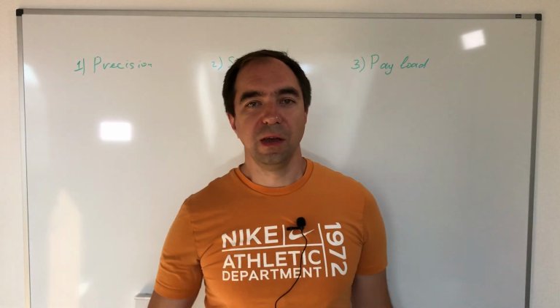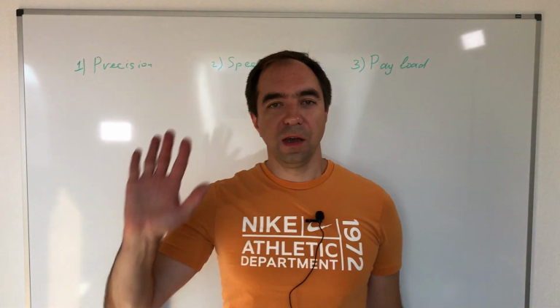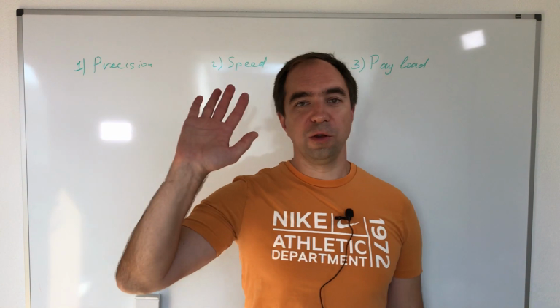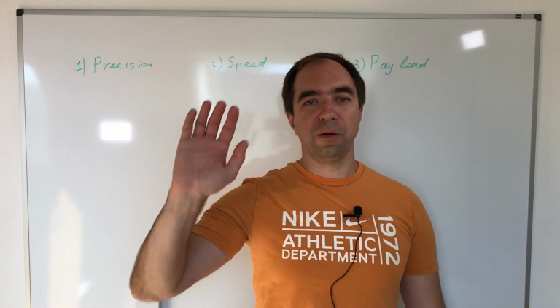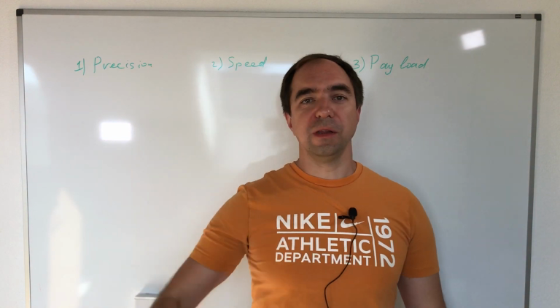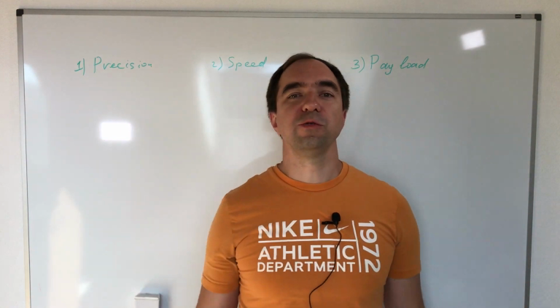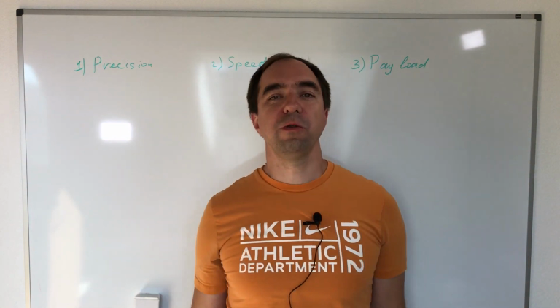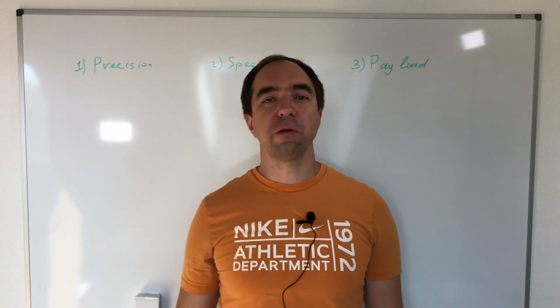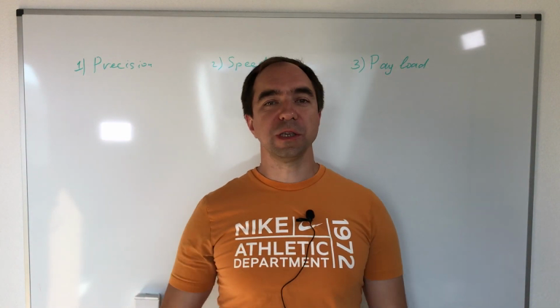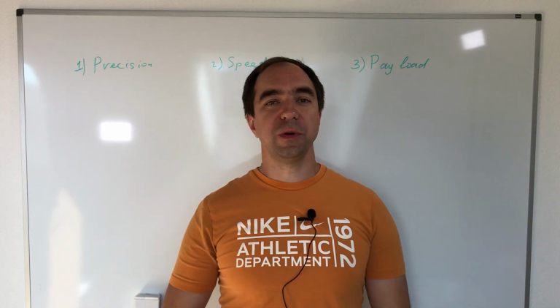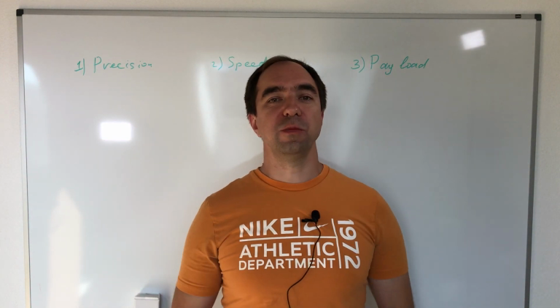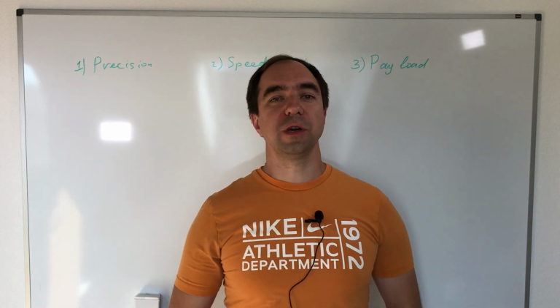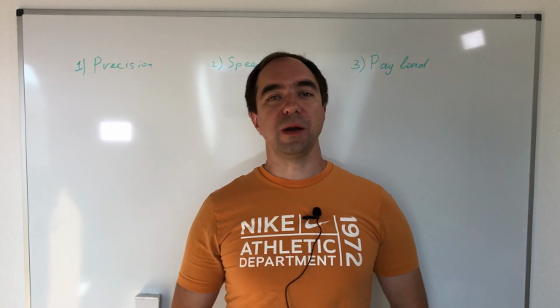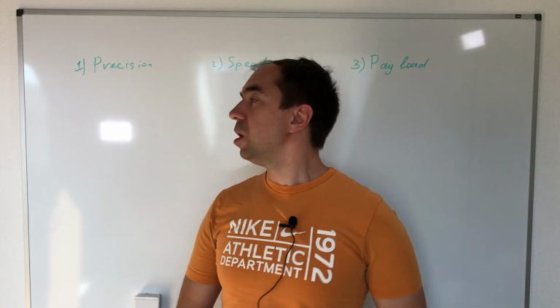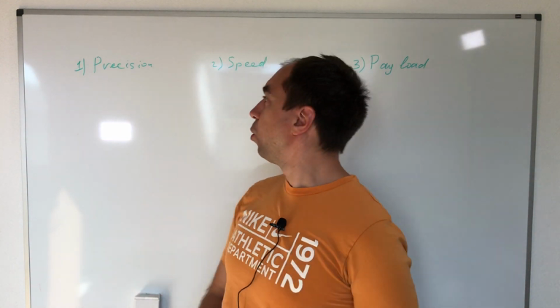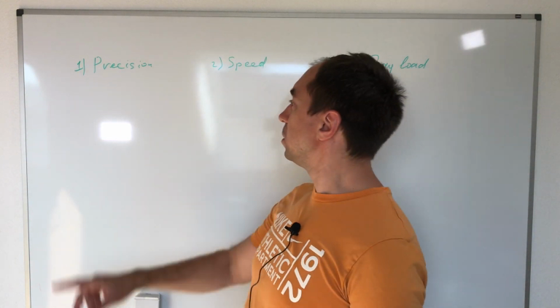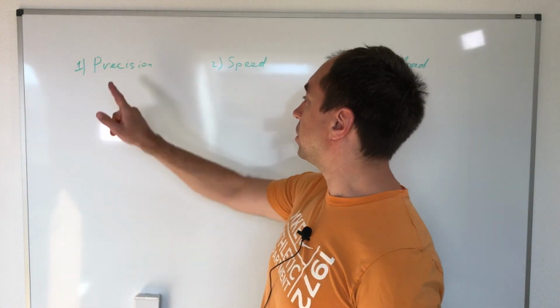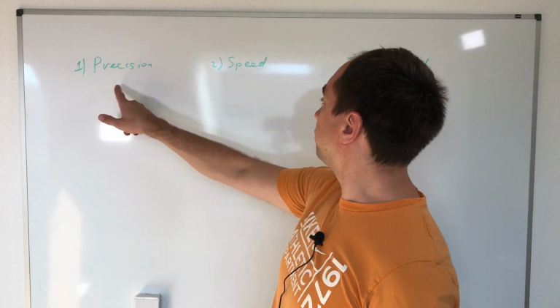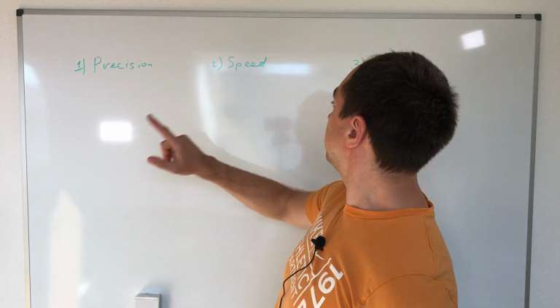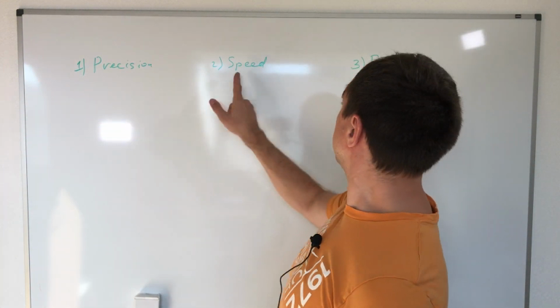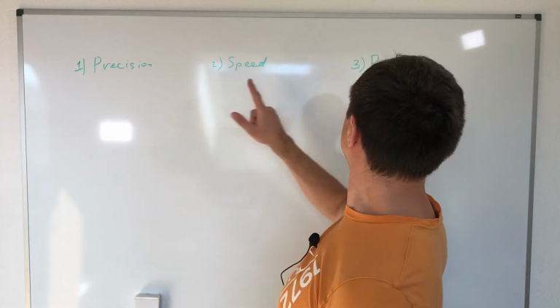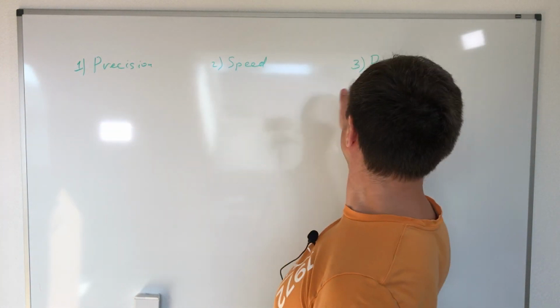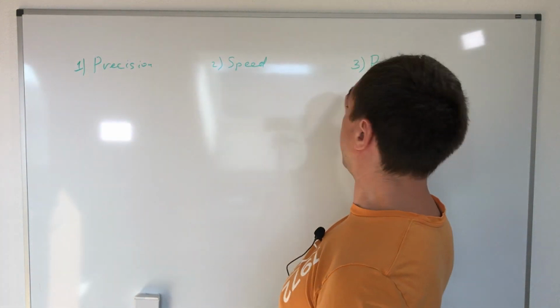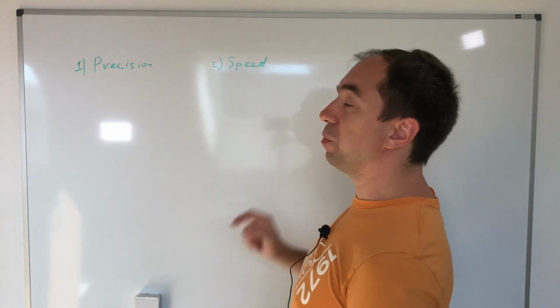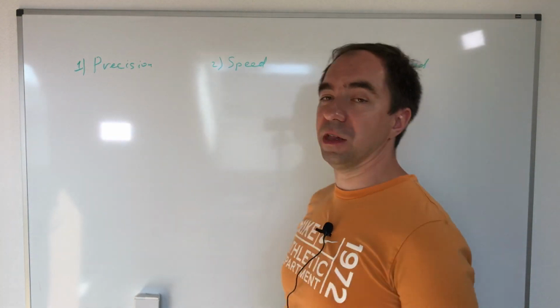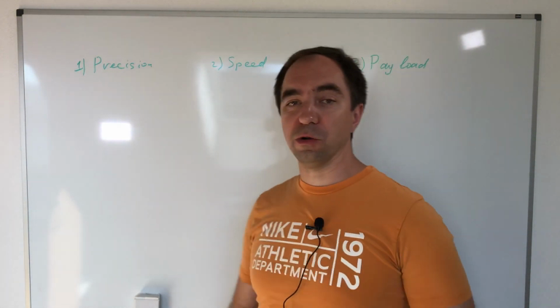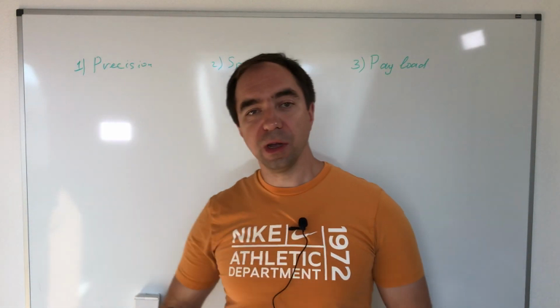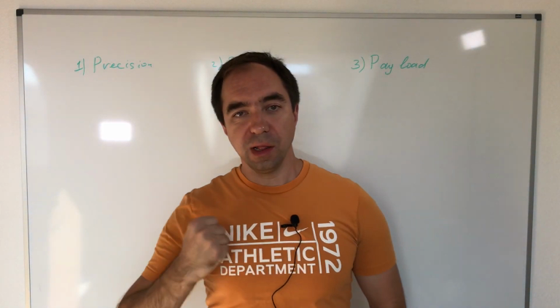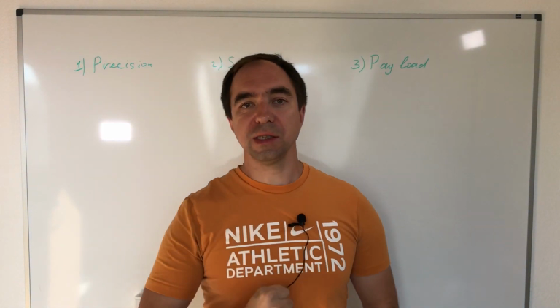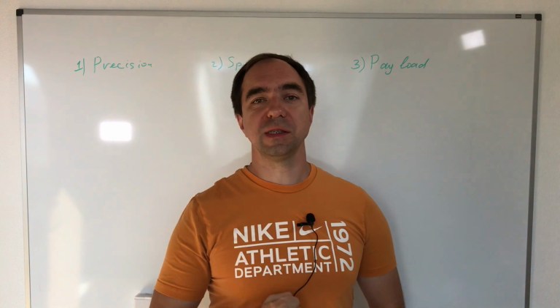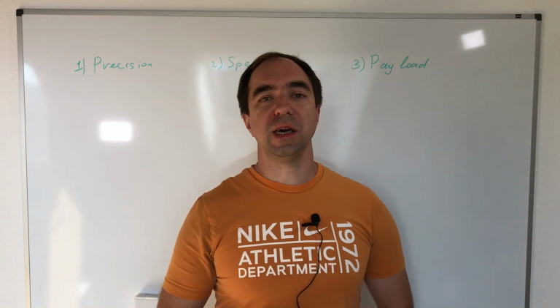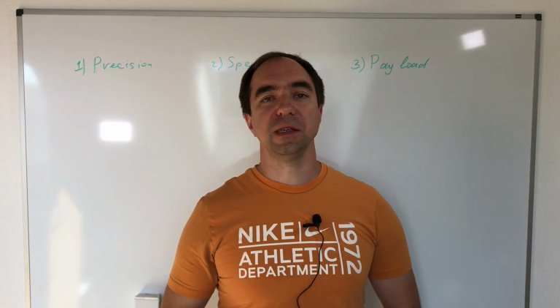Hello everyone. Today we will test my robotic arm. We will check the precision, speed, and payload. Let's get started.